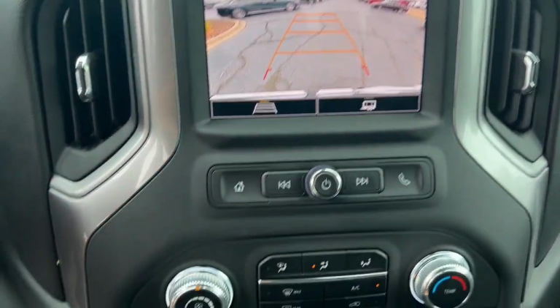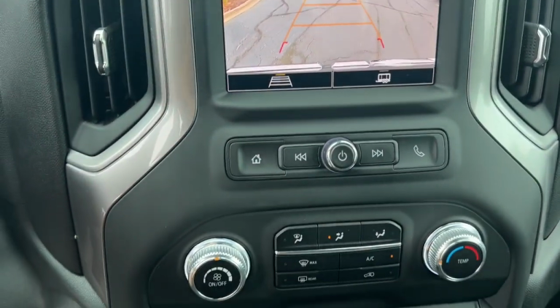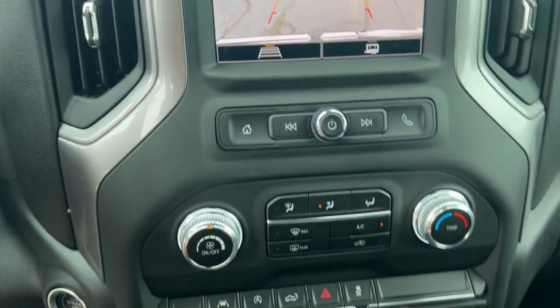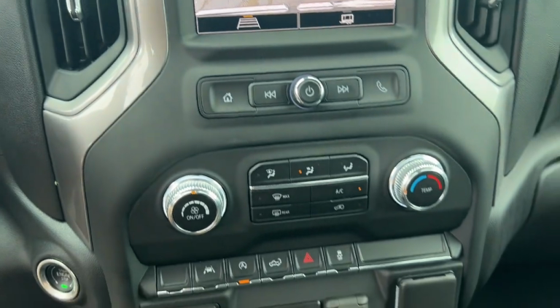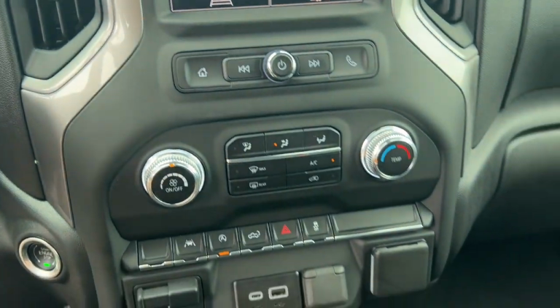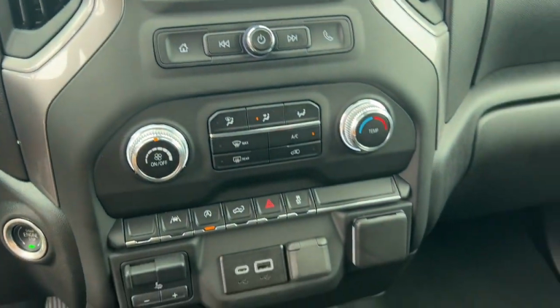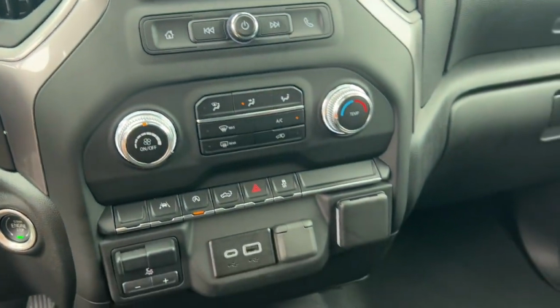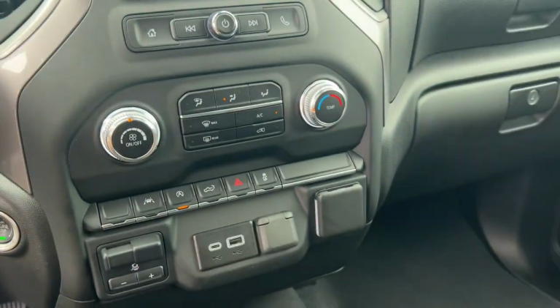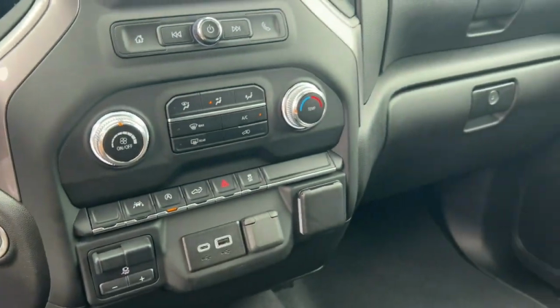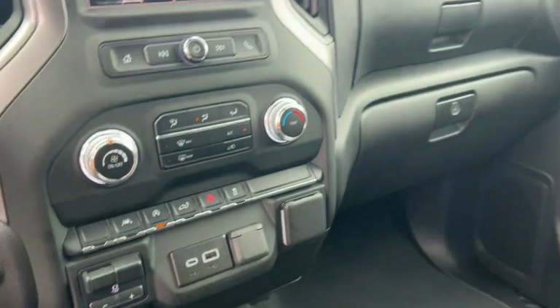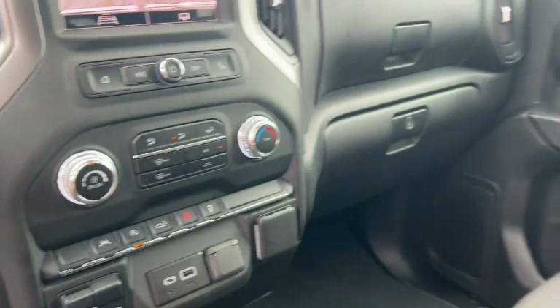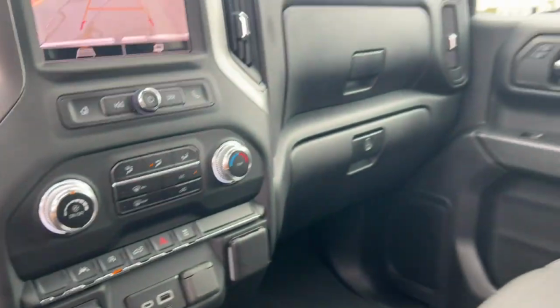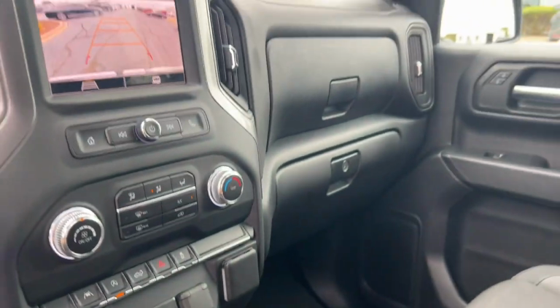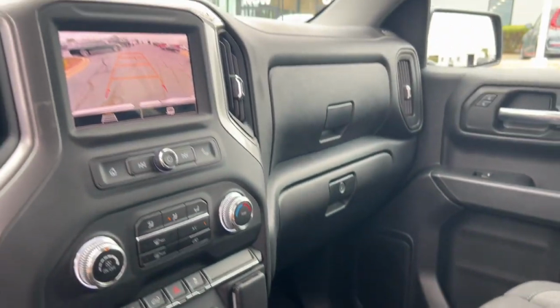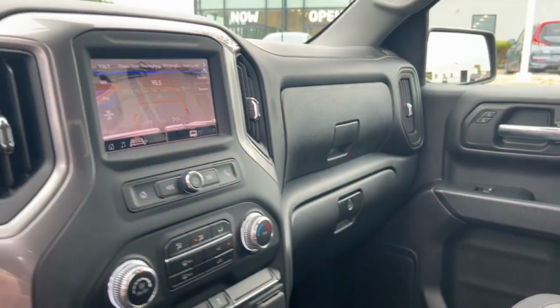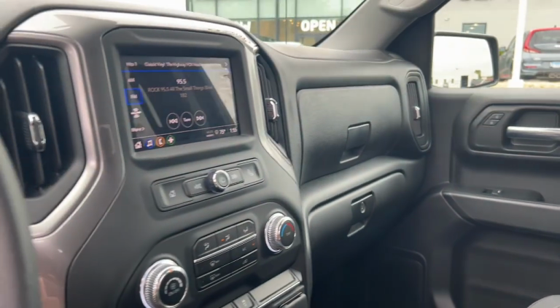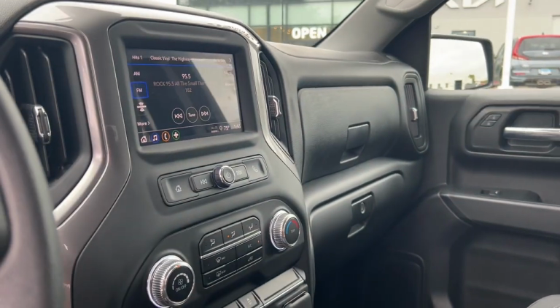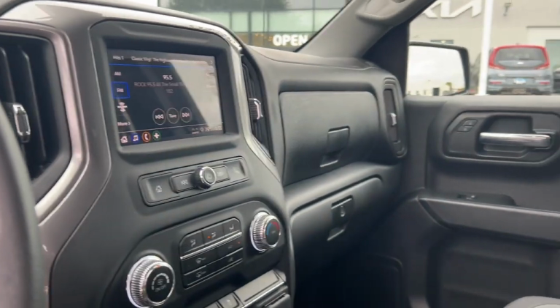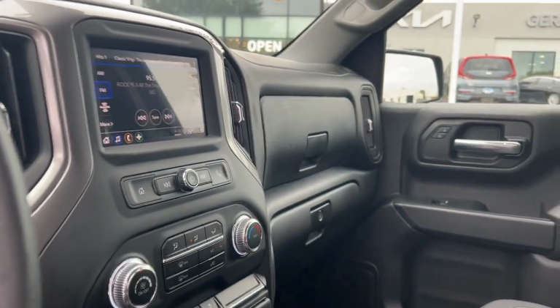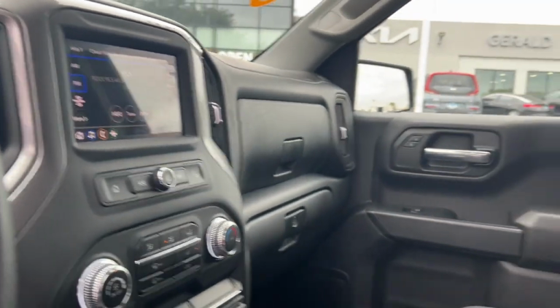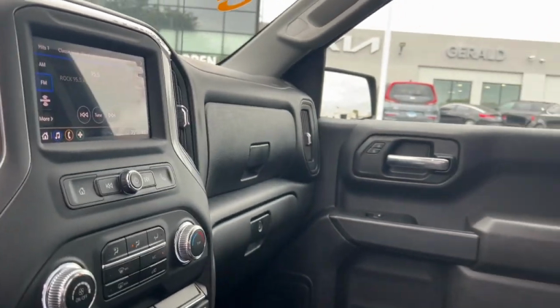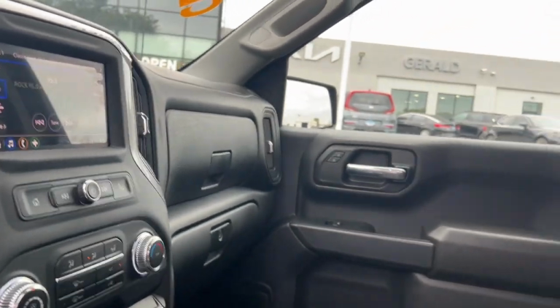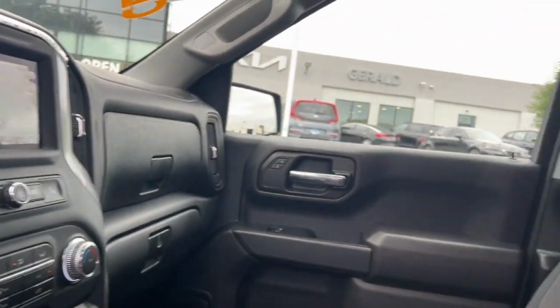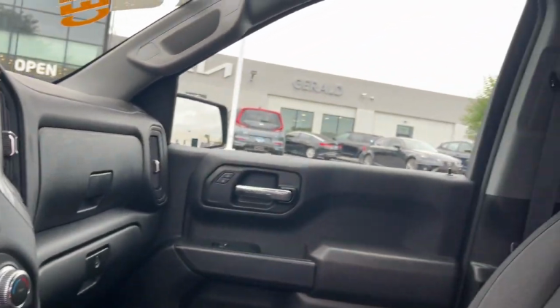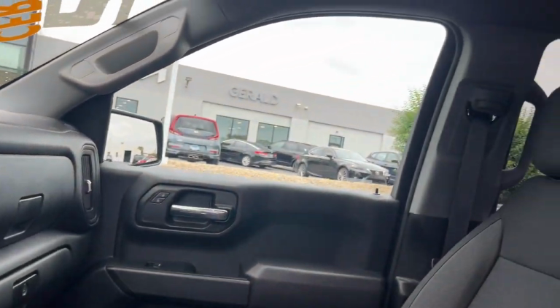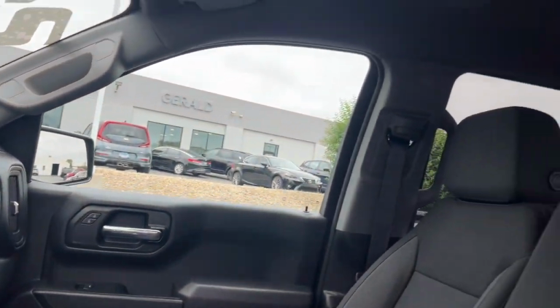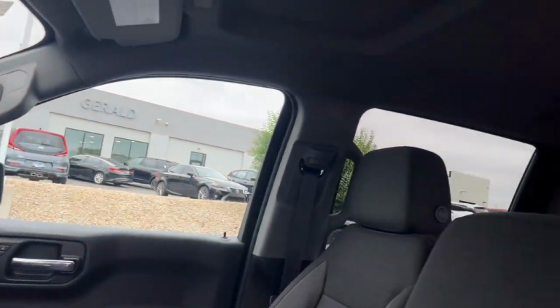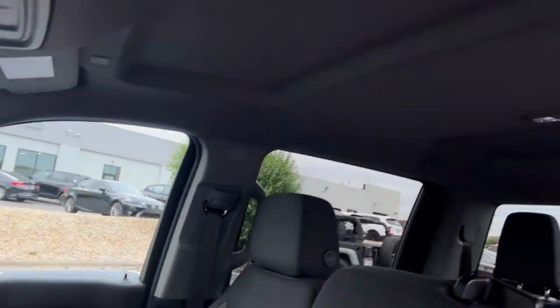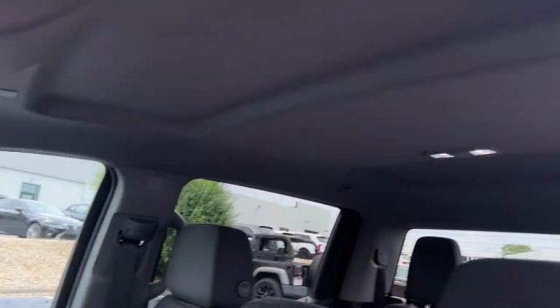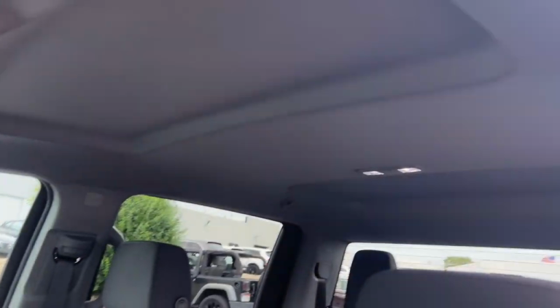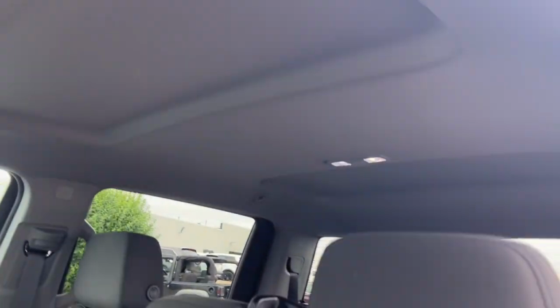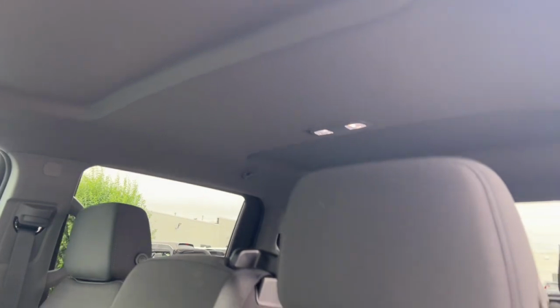Keyless Entry, Lane Keeping Assist, Heated Mirrors, Bed Liner, and Remote Engine Start.